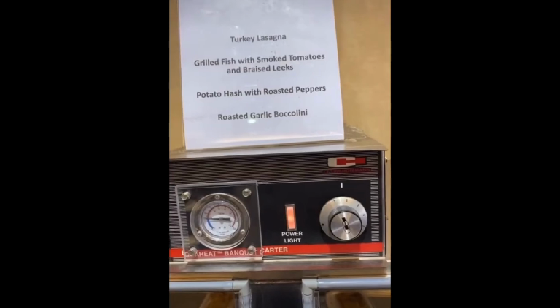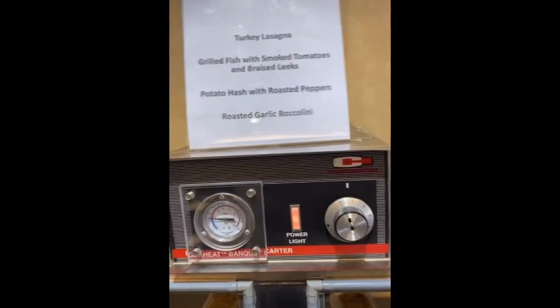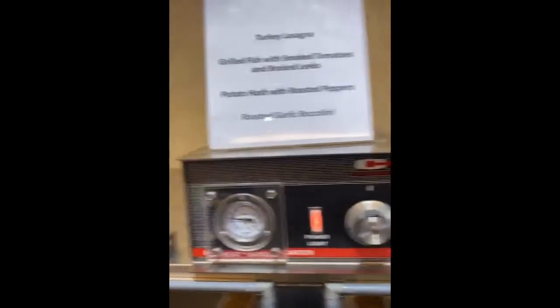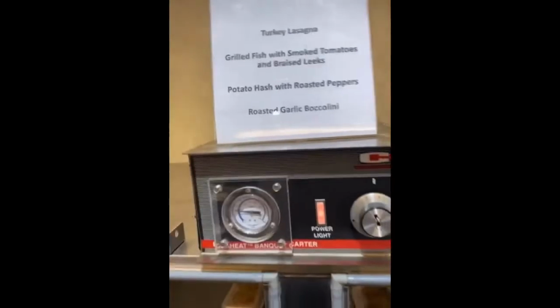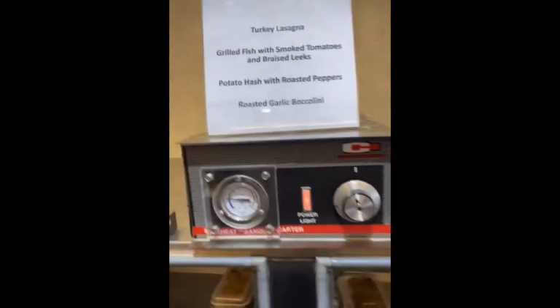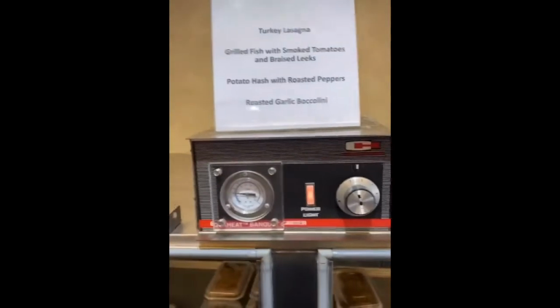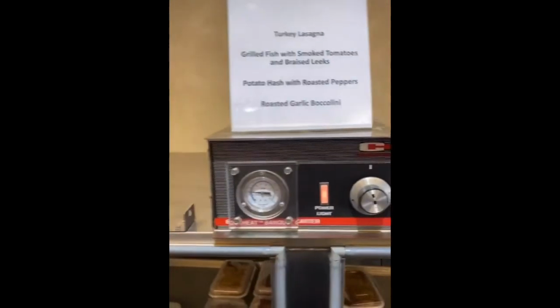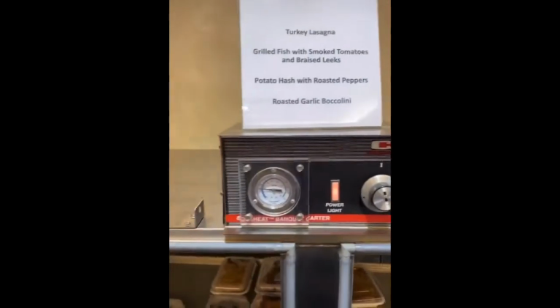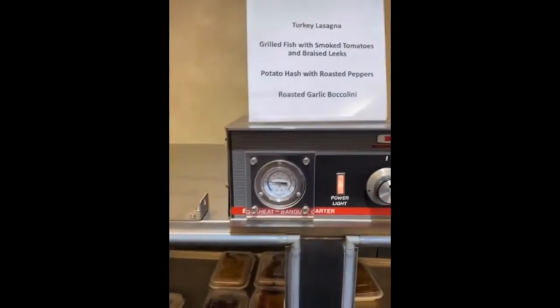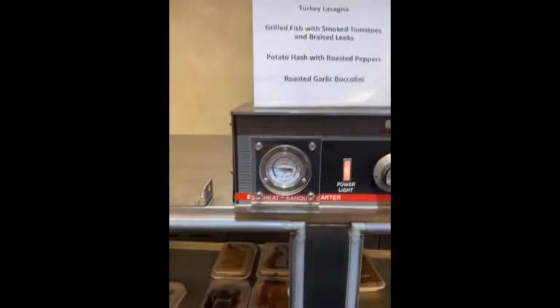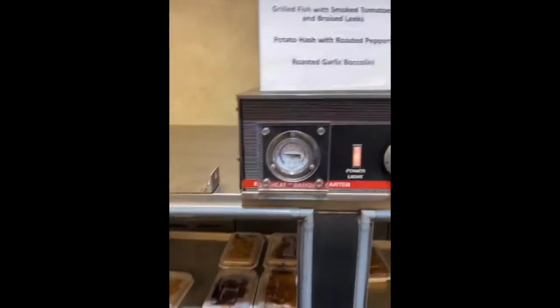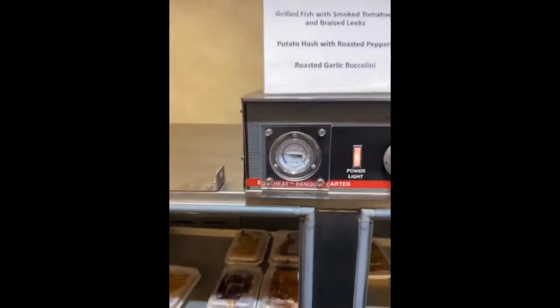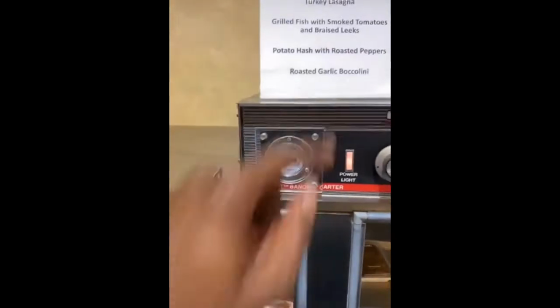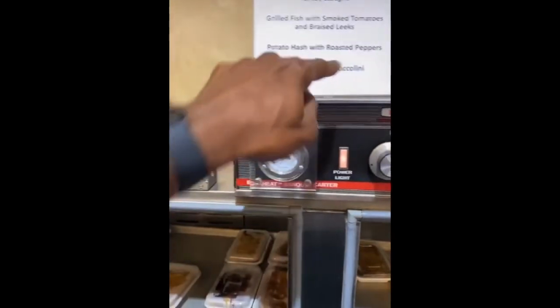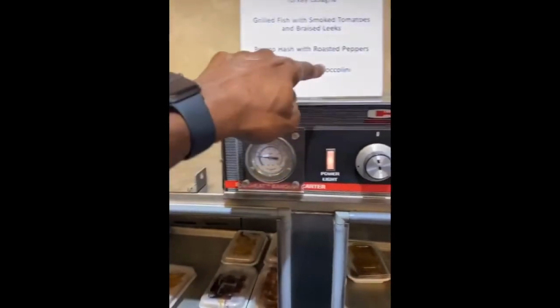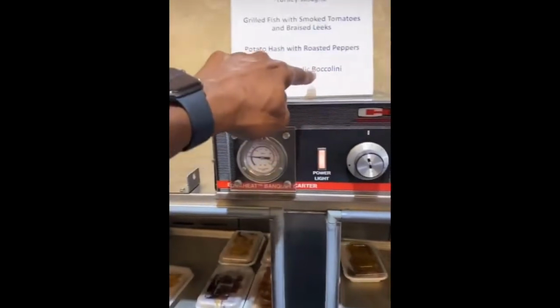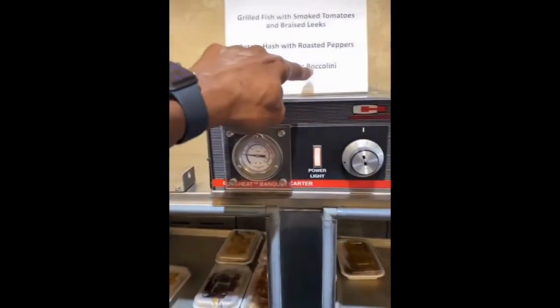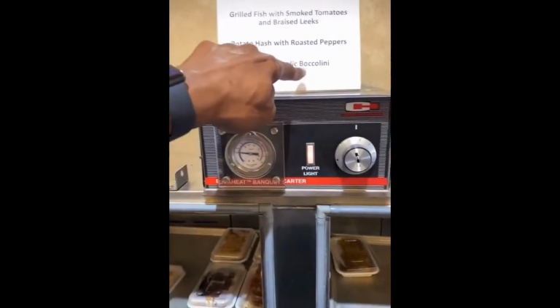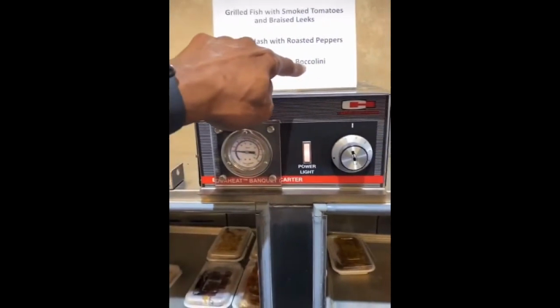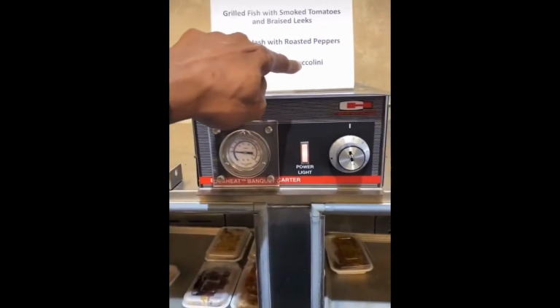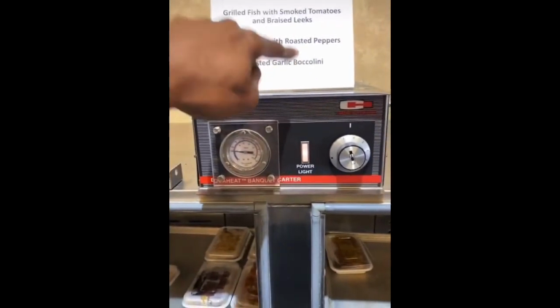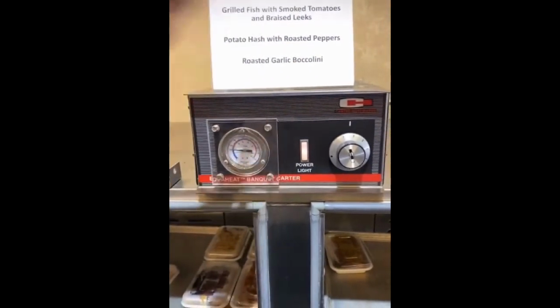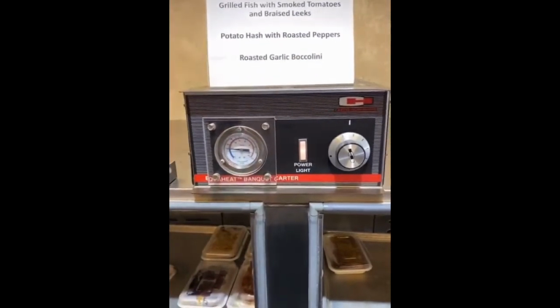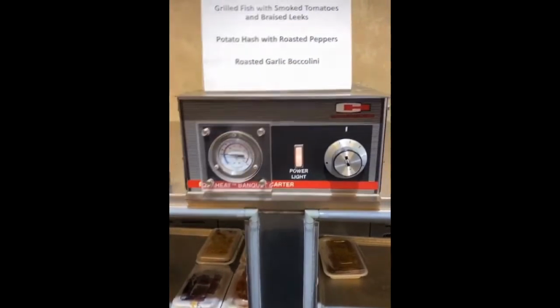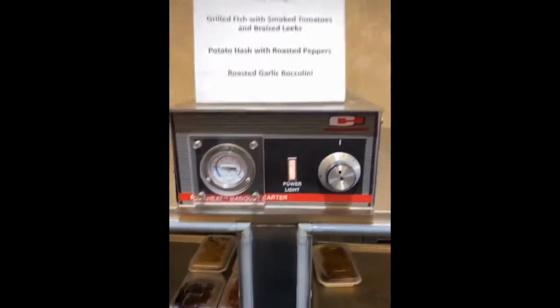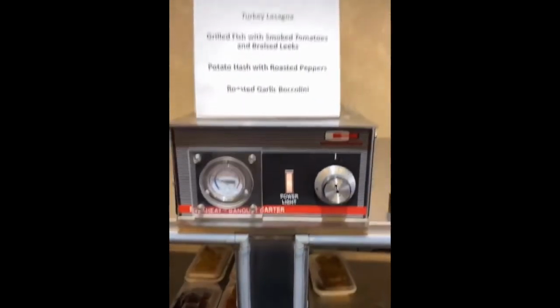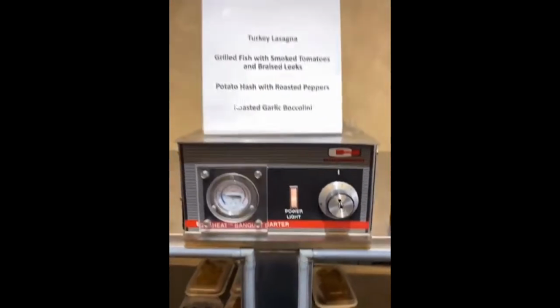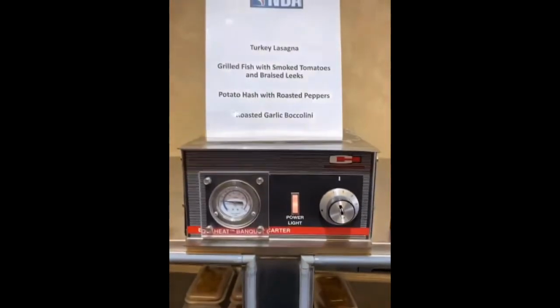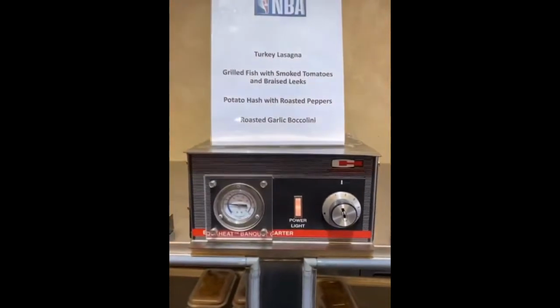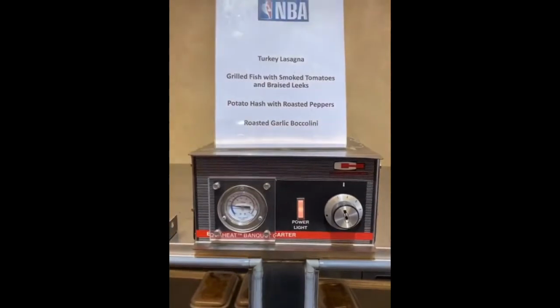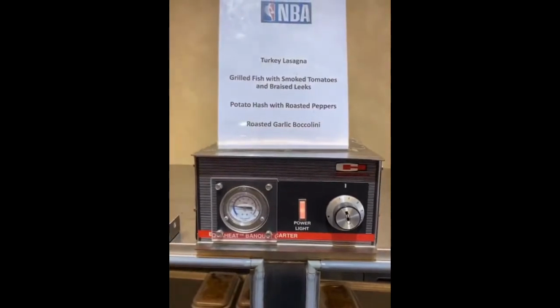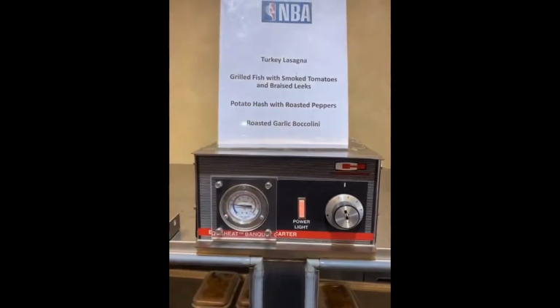Did they spell that wrong? That's supposed to be broccolini, right? Somebody didn't go to school.